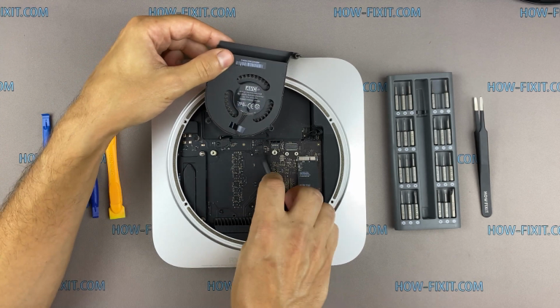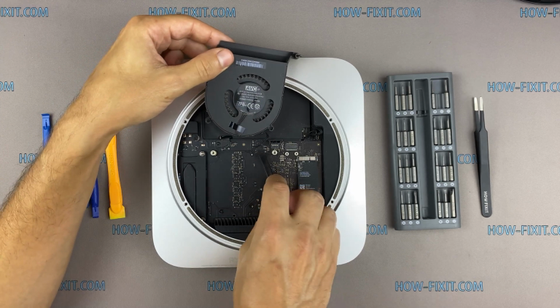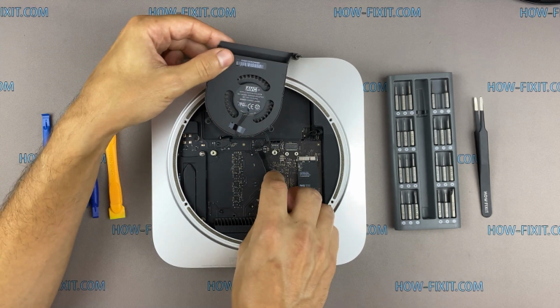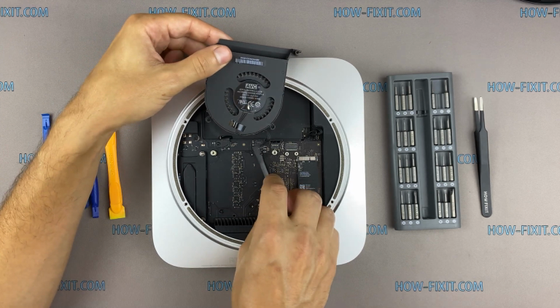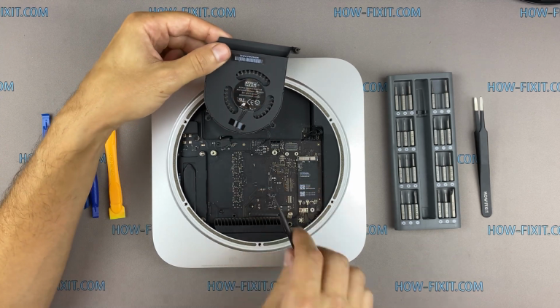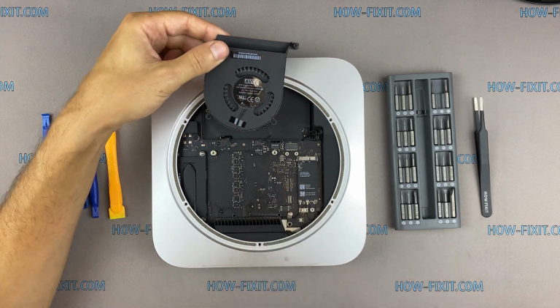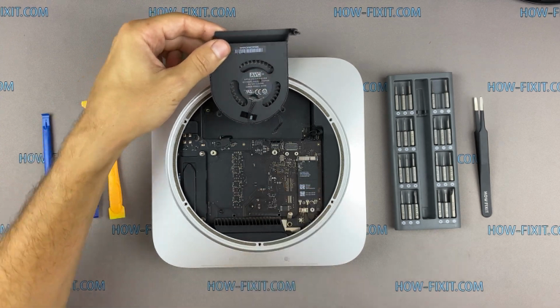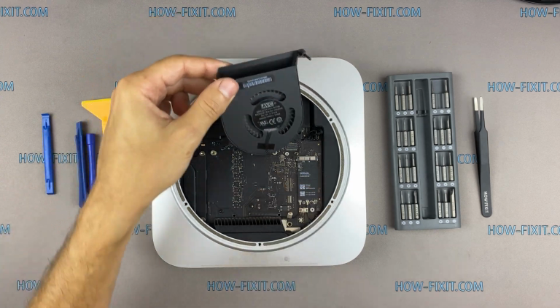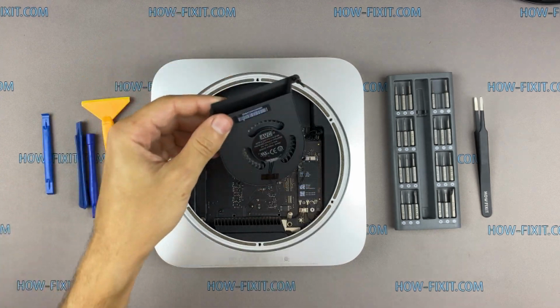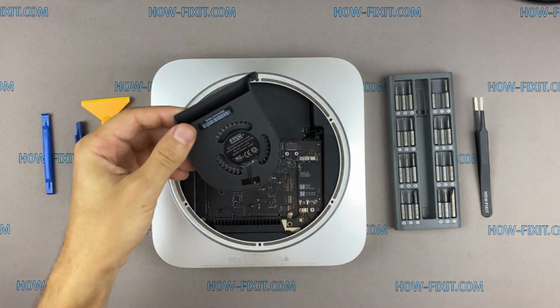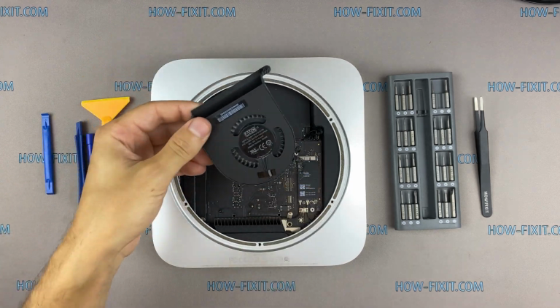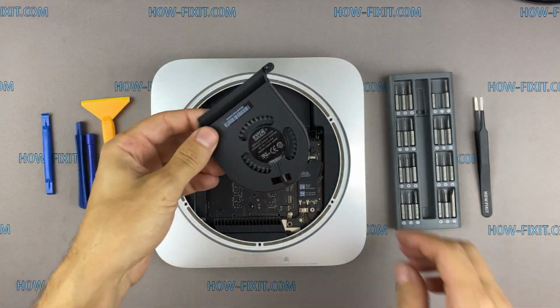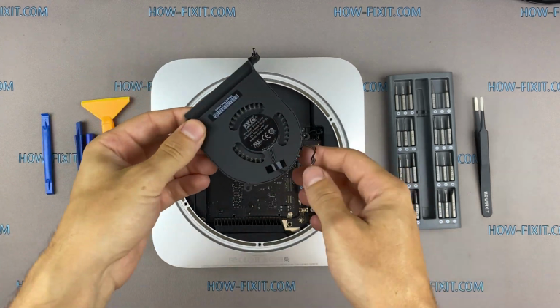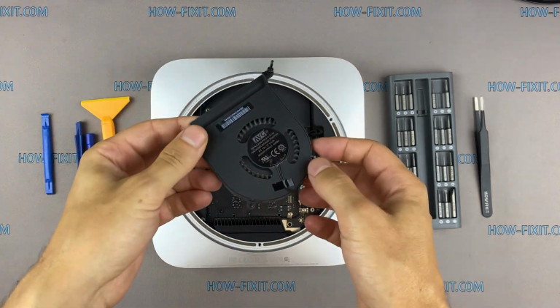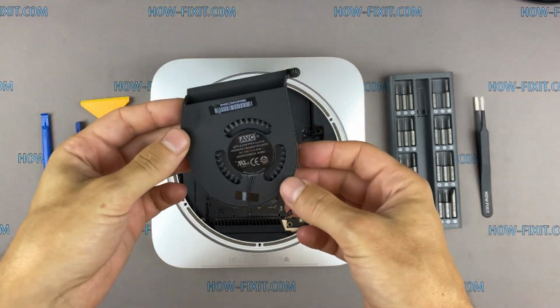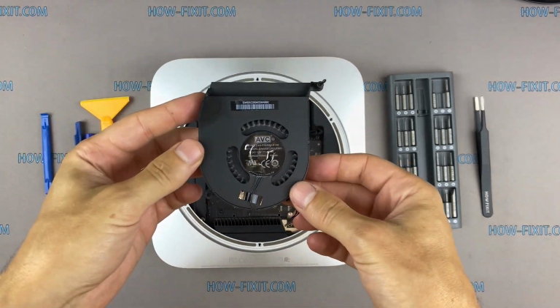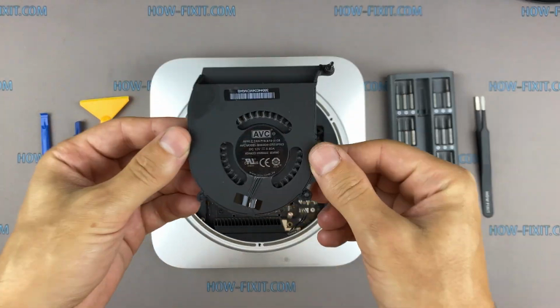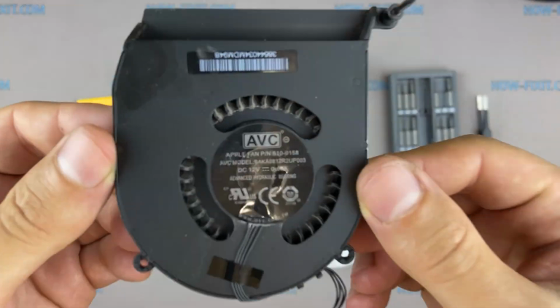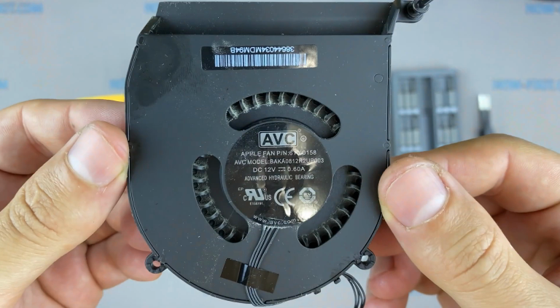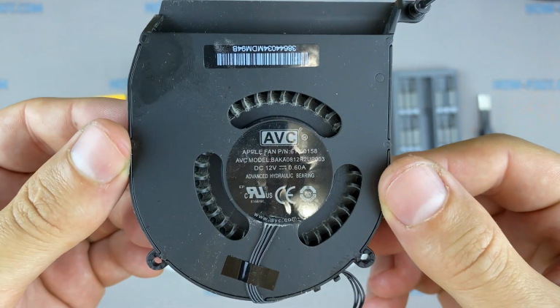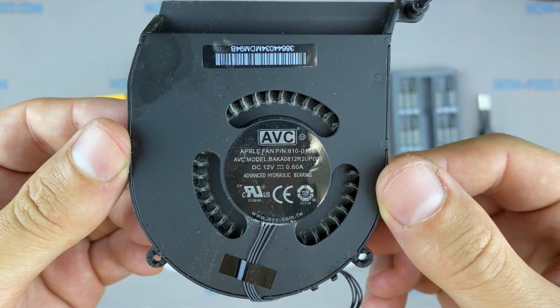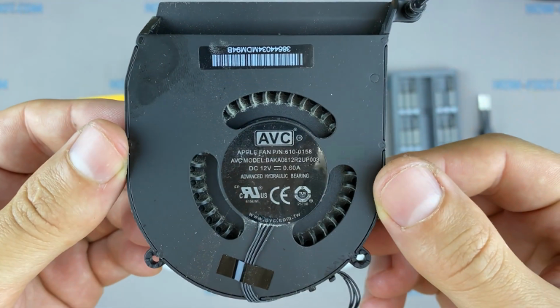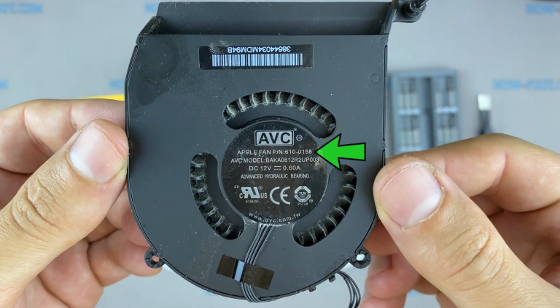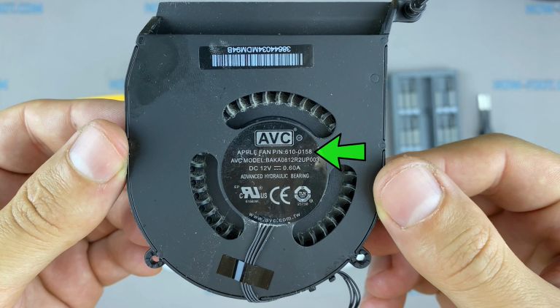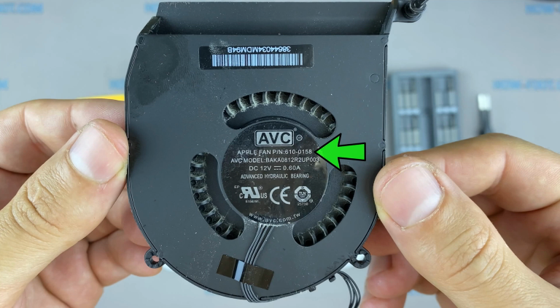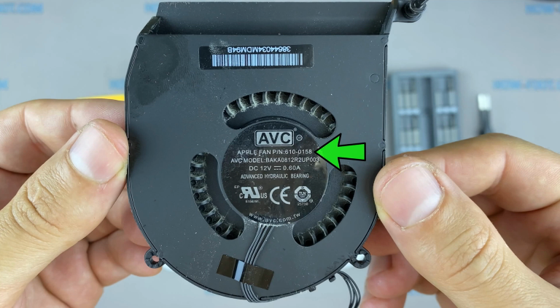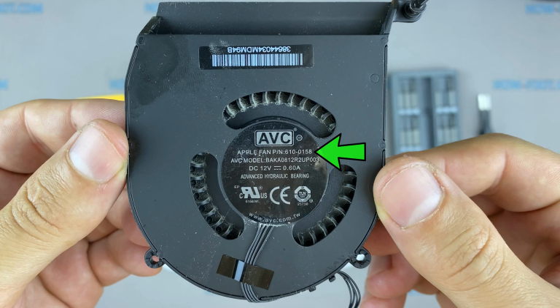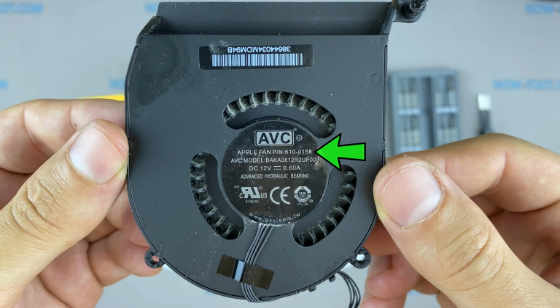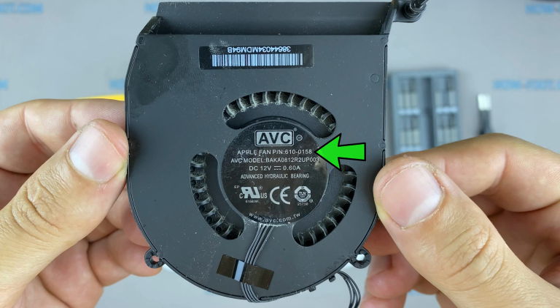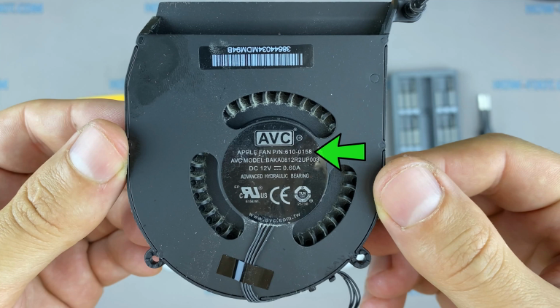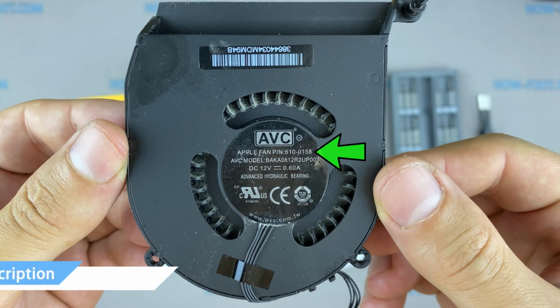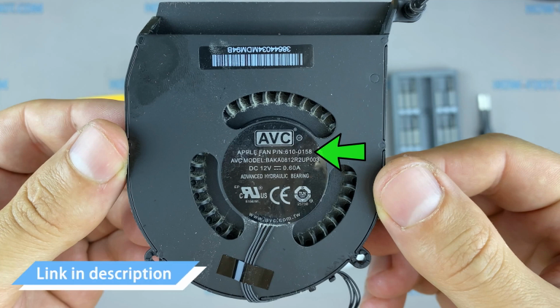If your Mac Mini has a very noisy fan, or if the fan doesn't work at all, you can replace the fan with this part number.